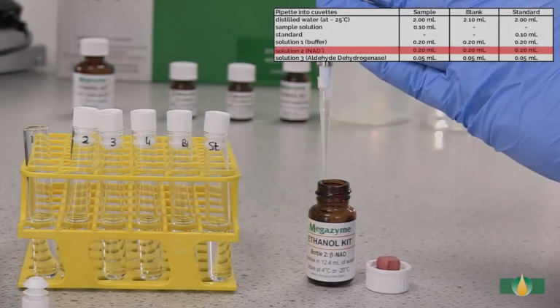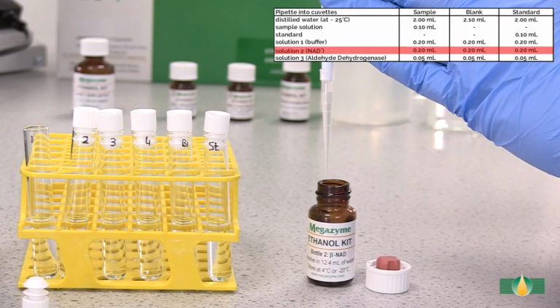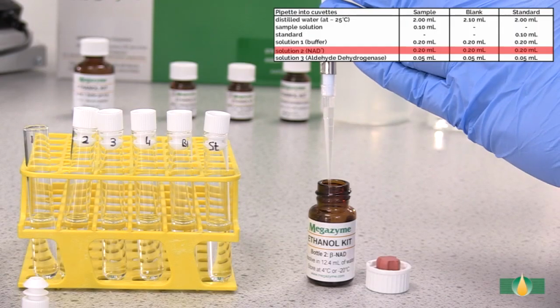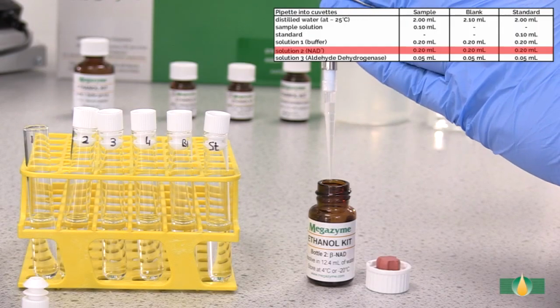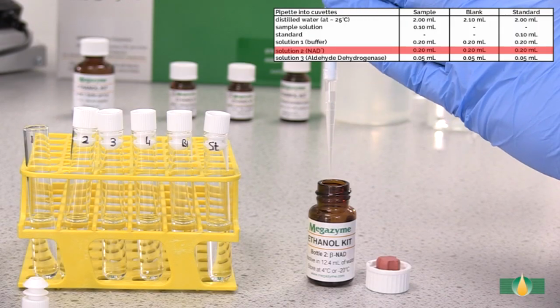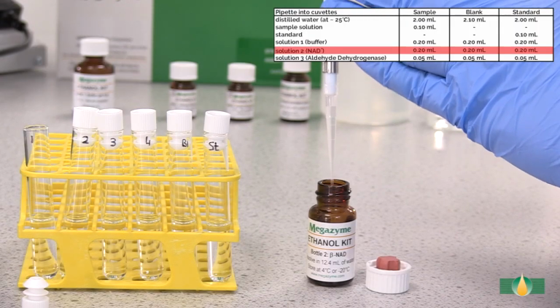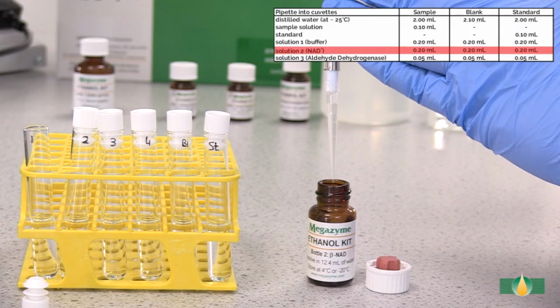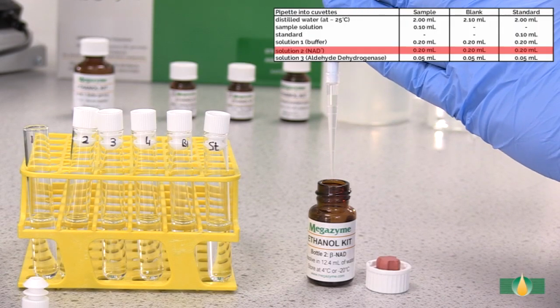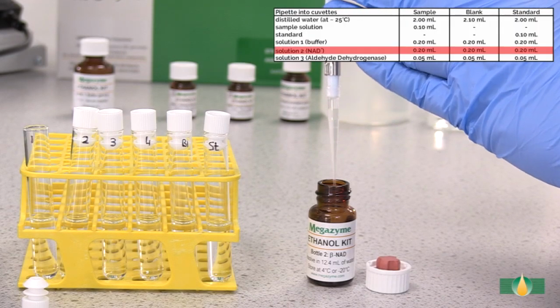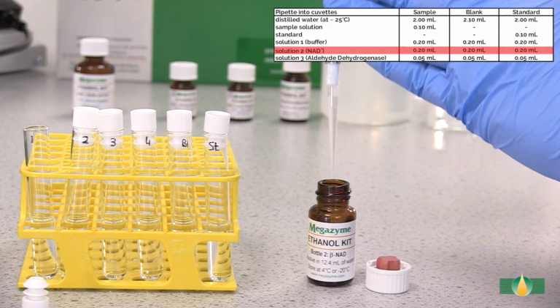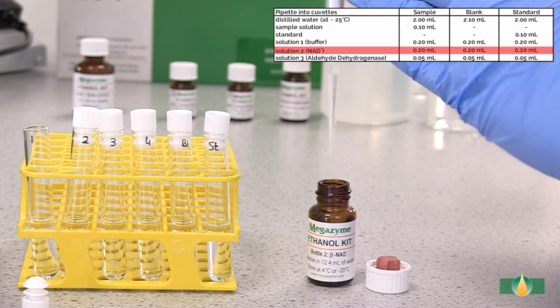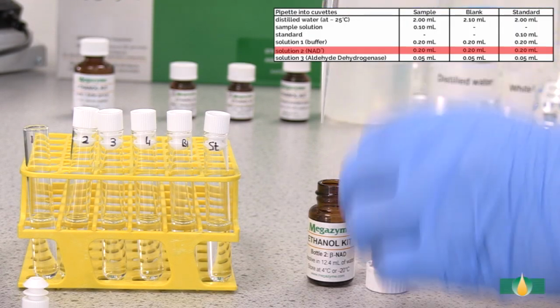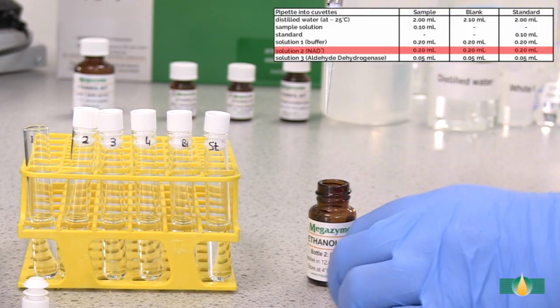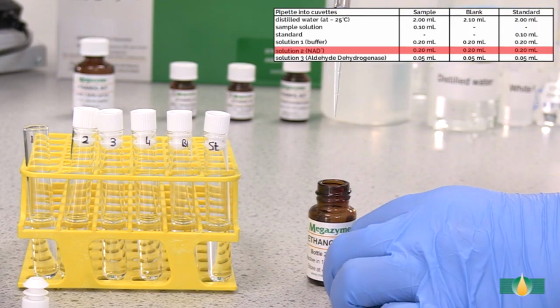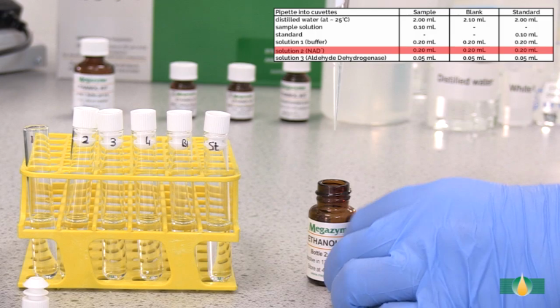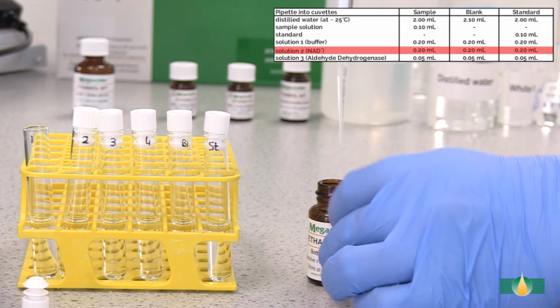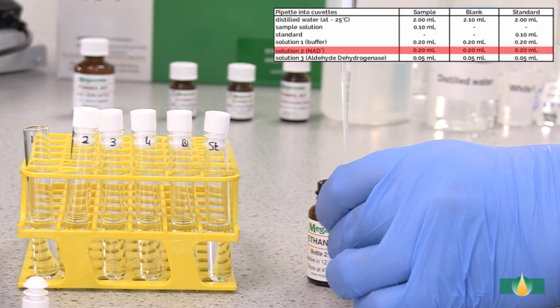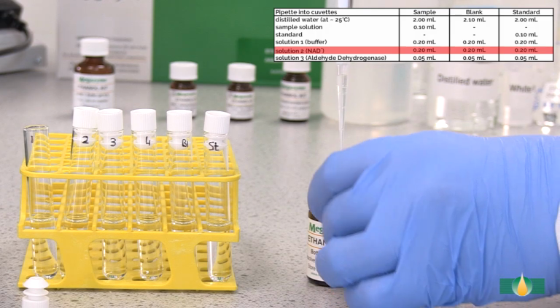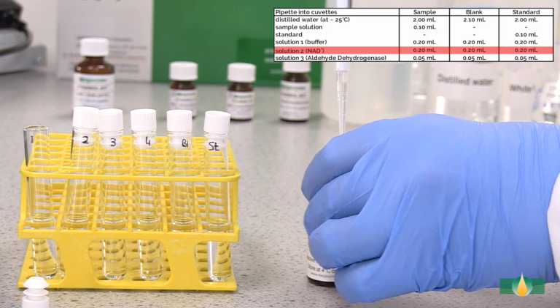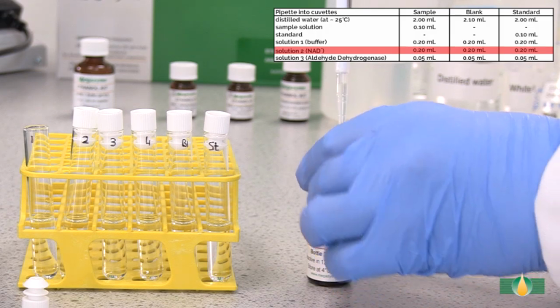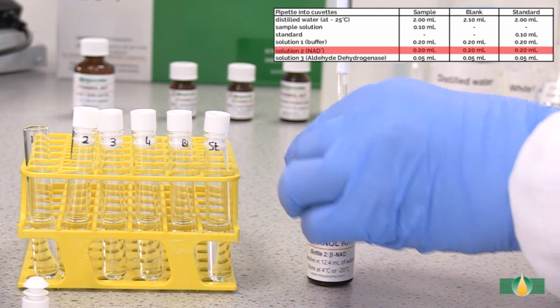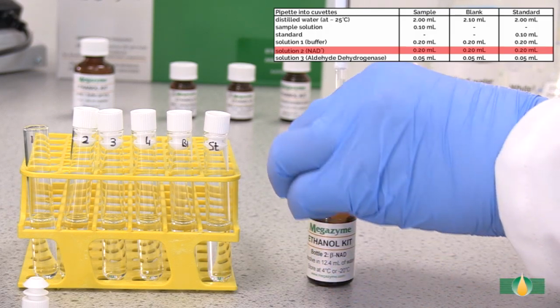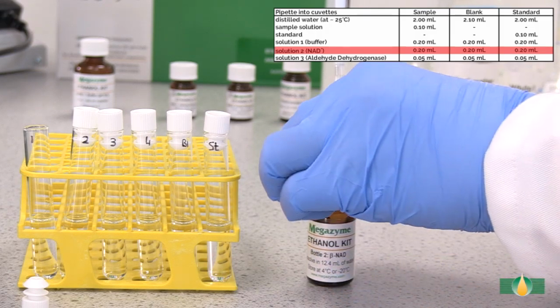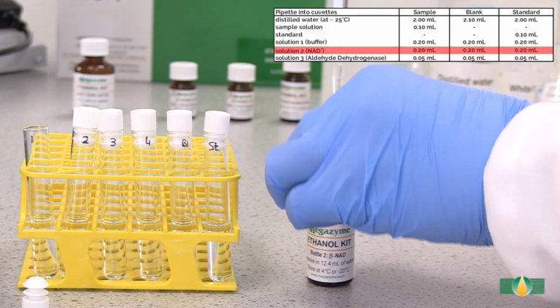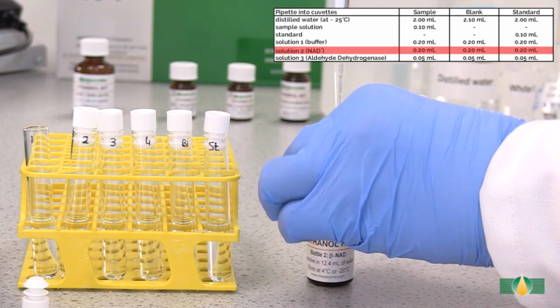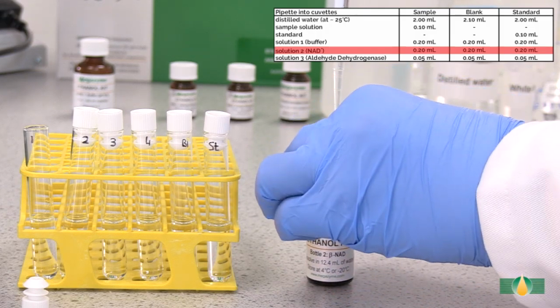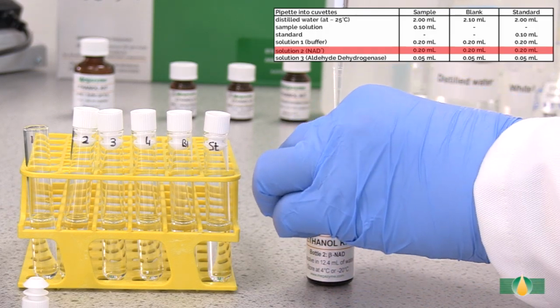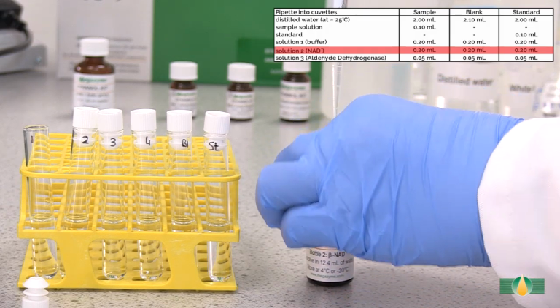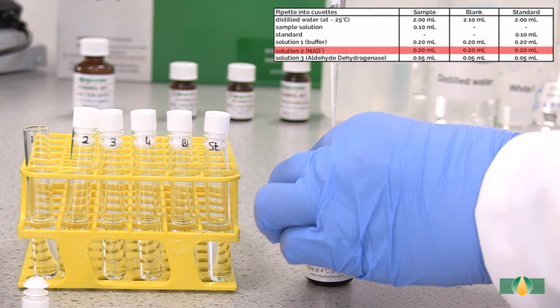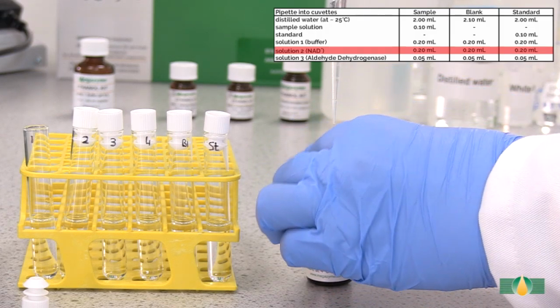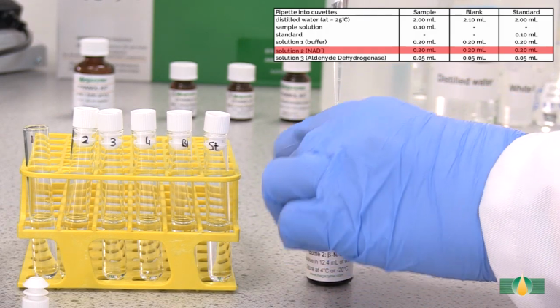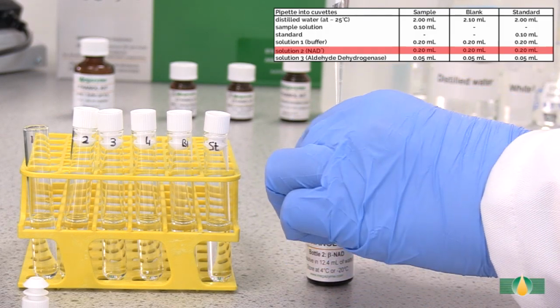Add 0.2 milliliters of solution 2 into all assay tubes.